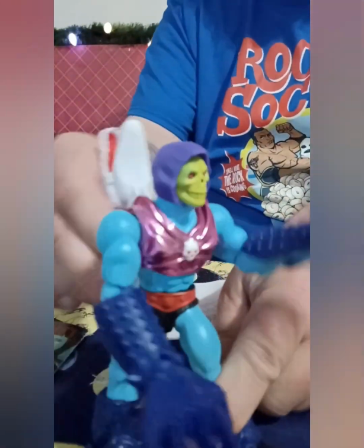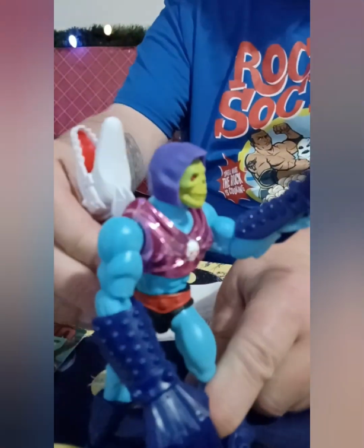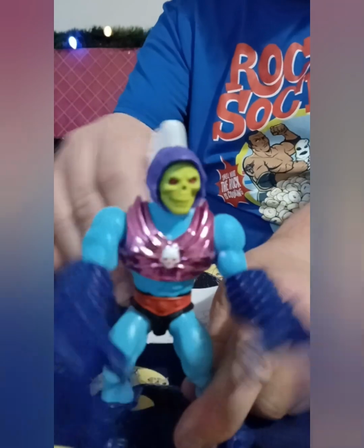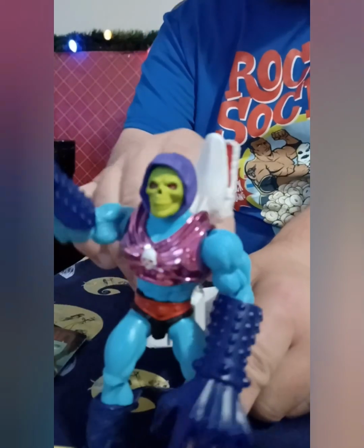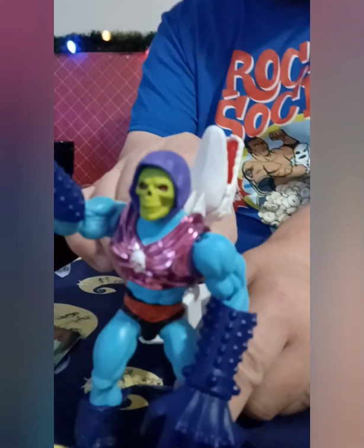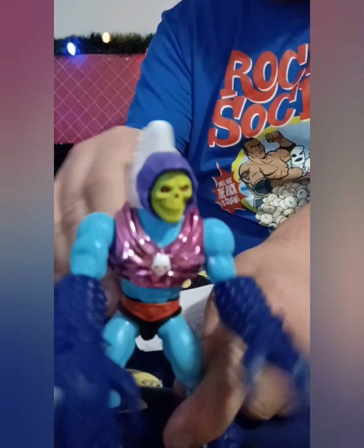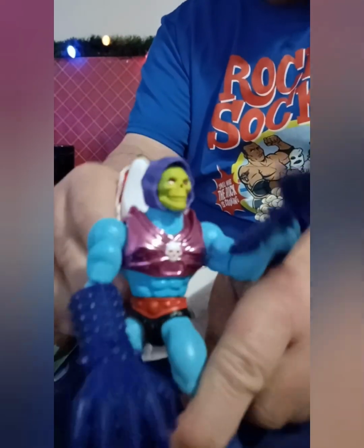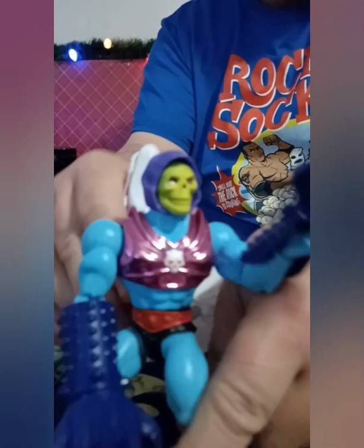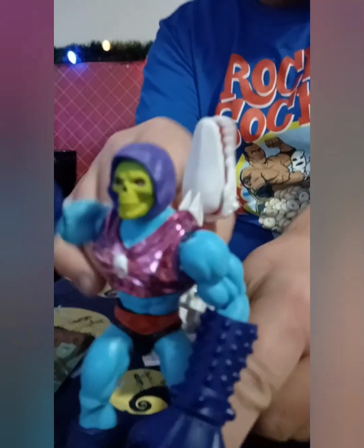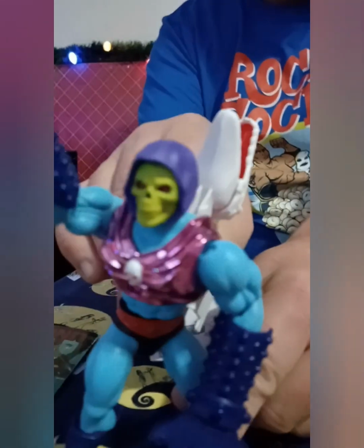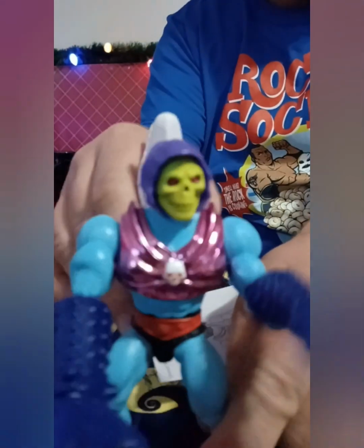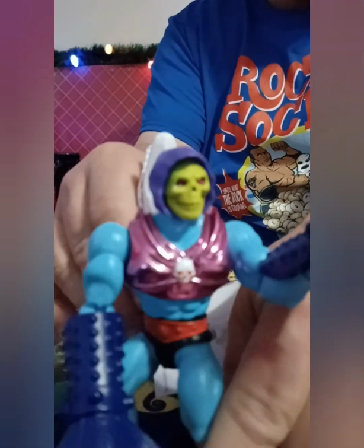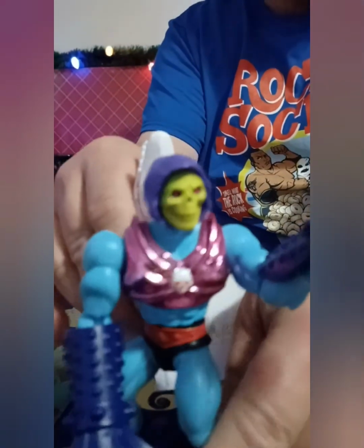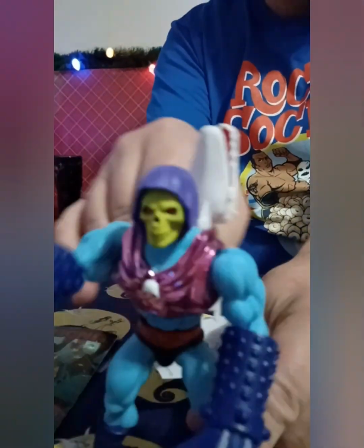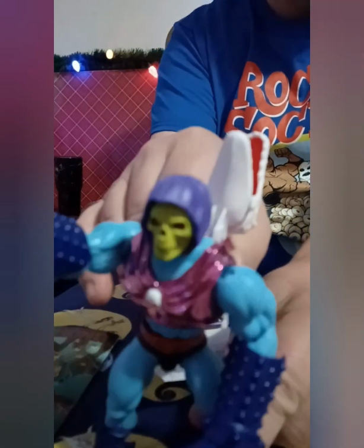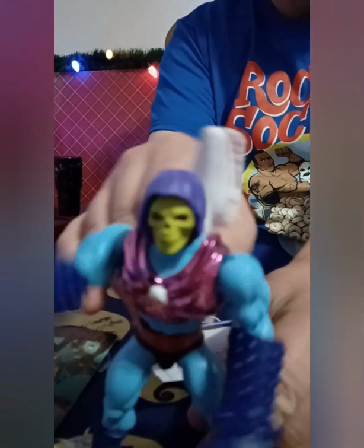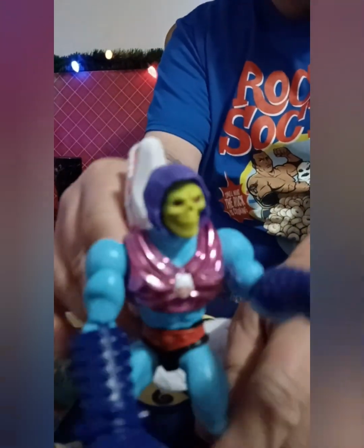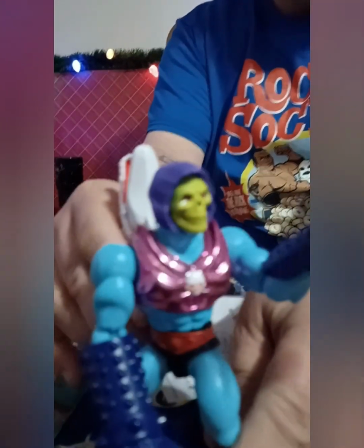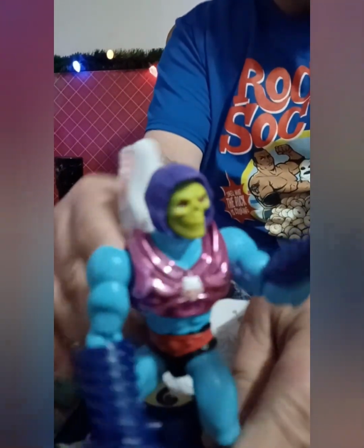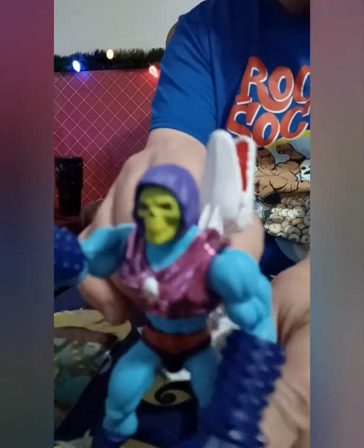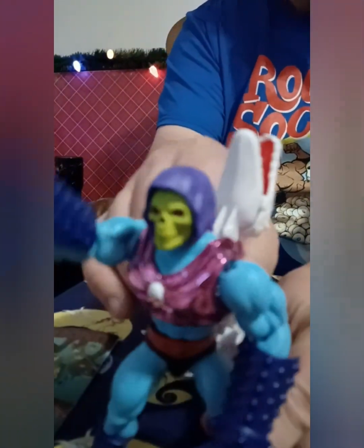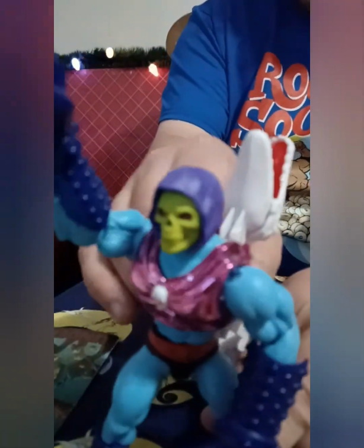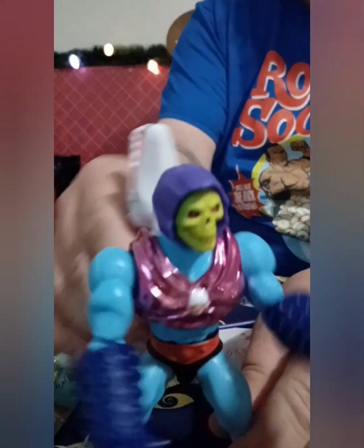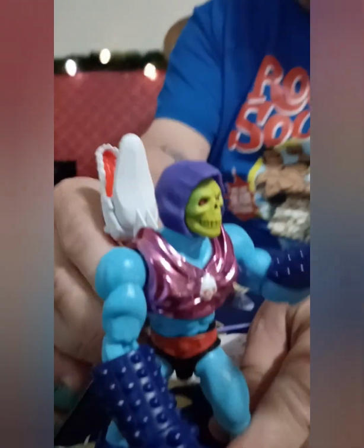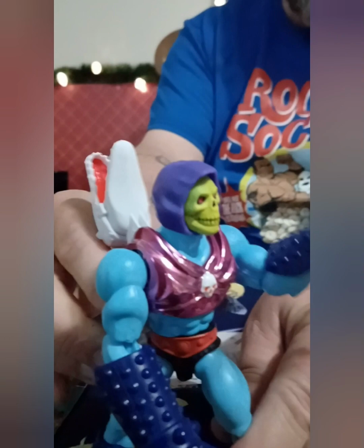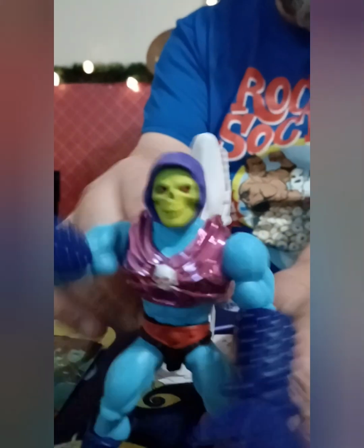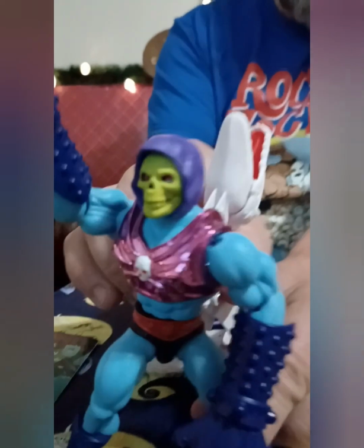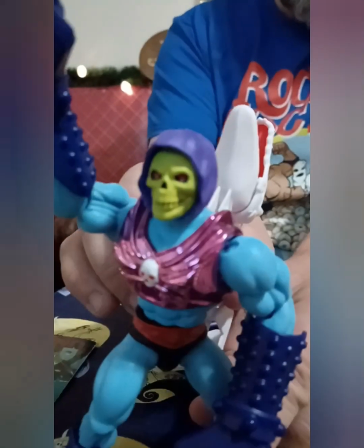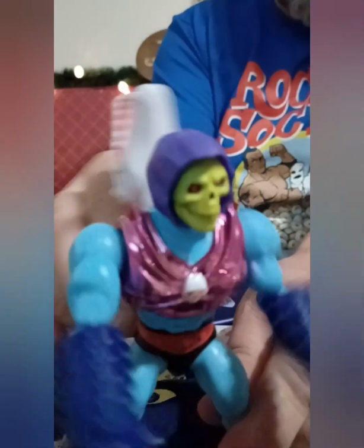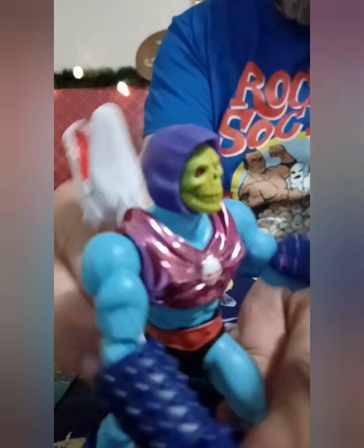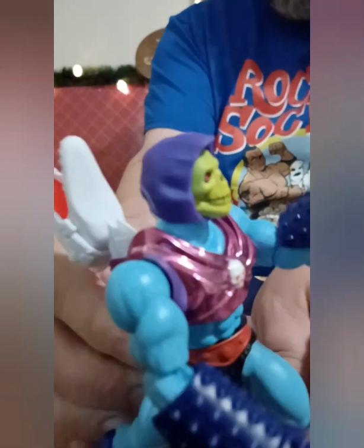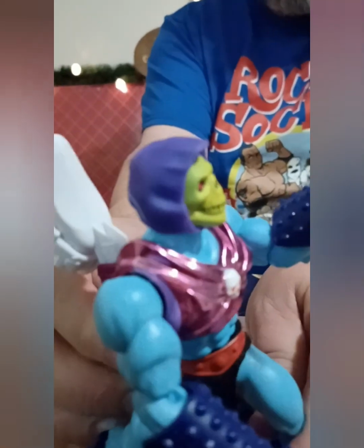The vacuum chrome is nice. Yeah, that's a cool figure. I like it, I dig it.